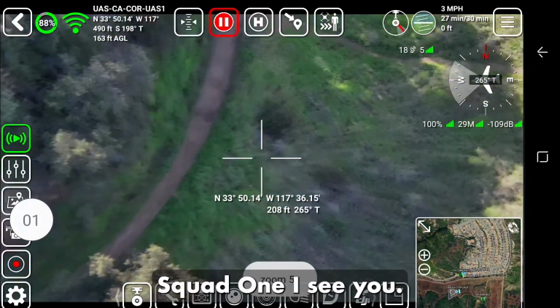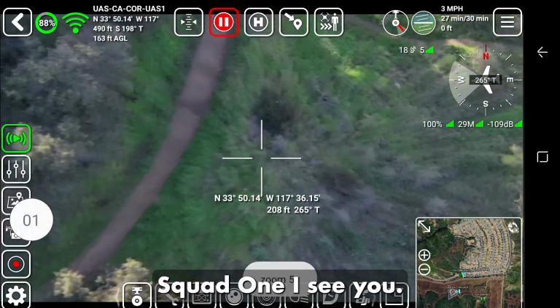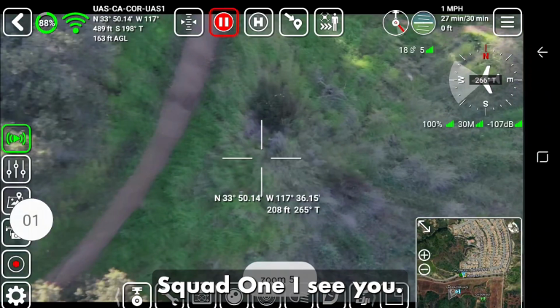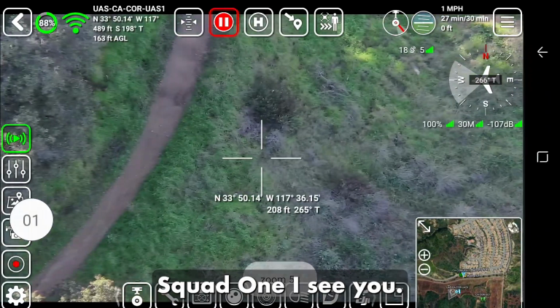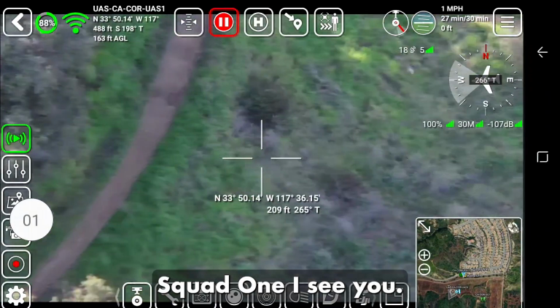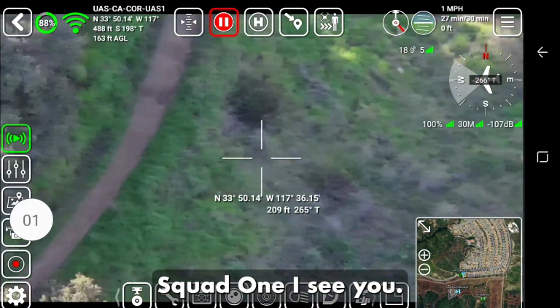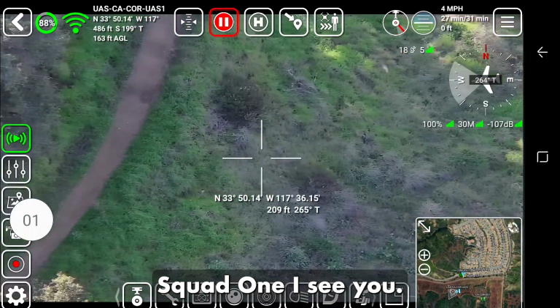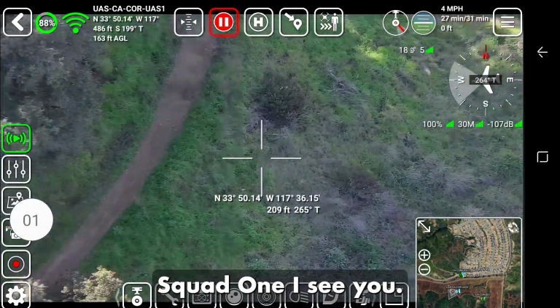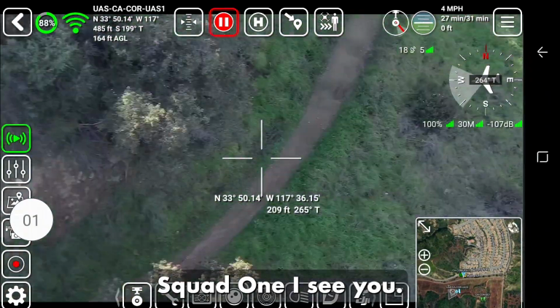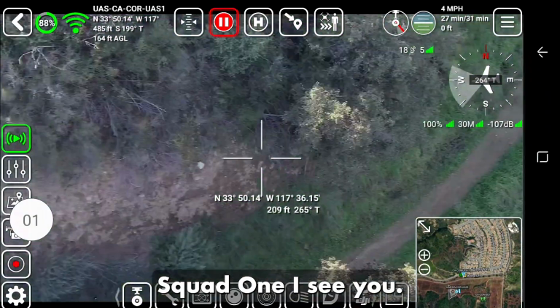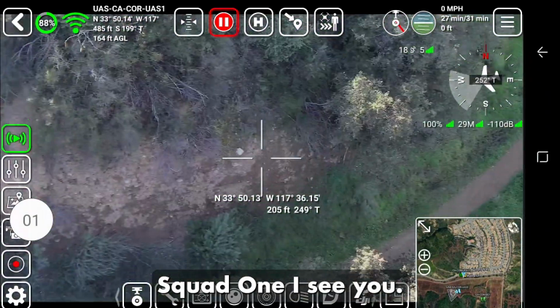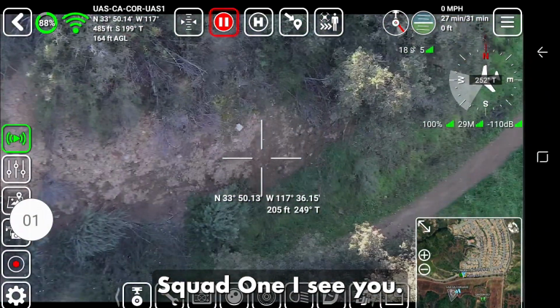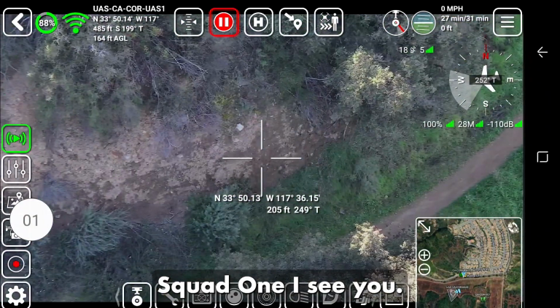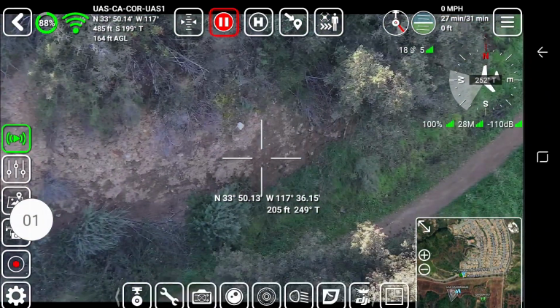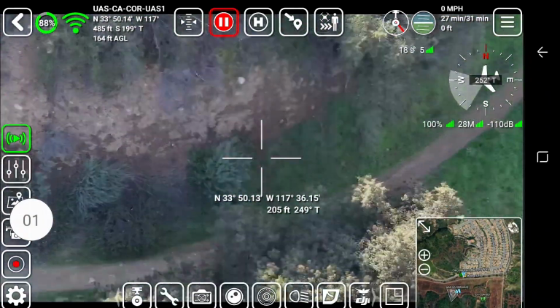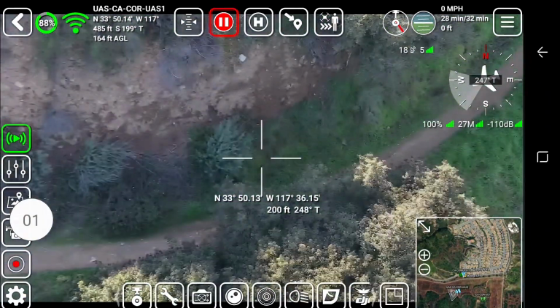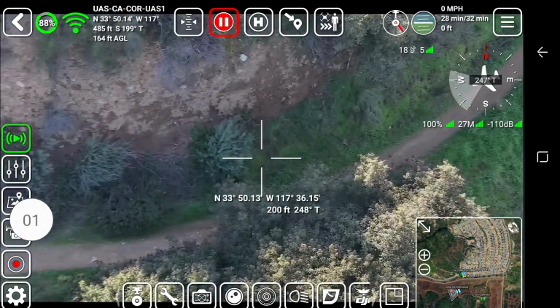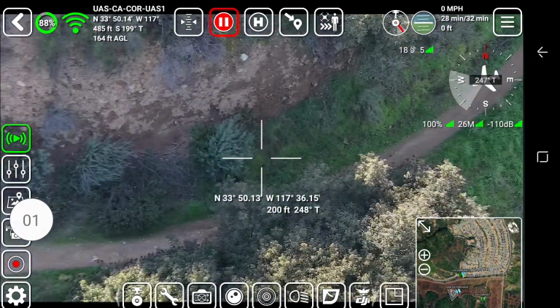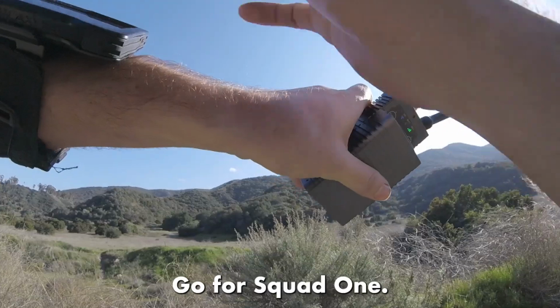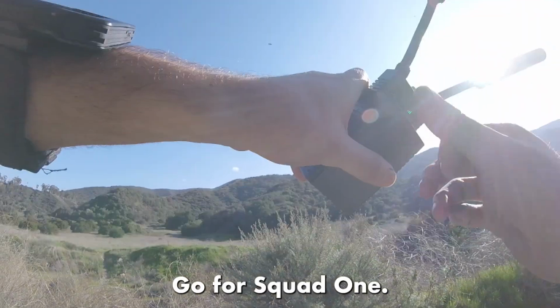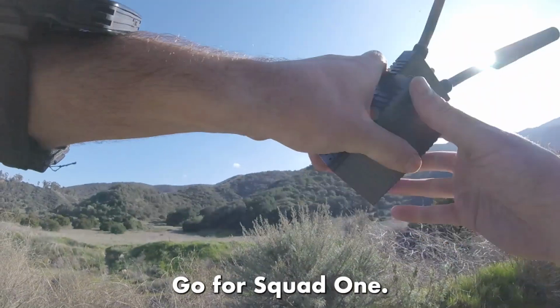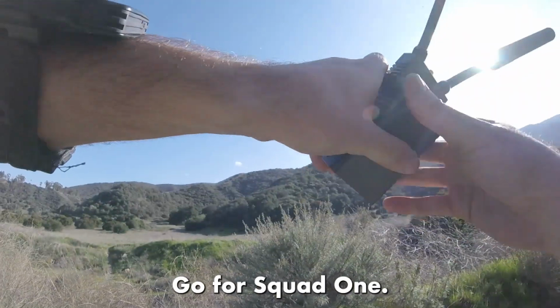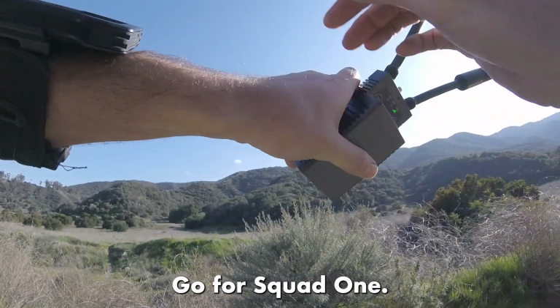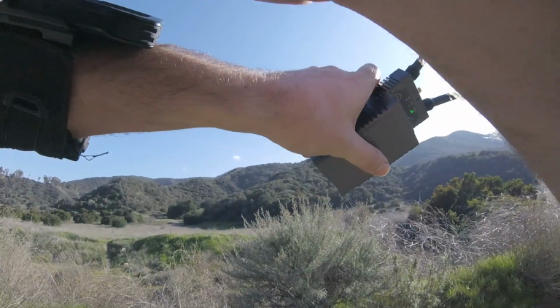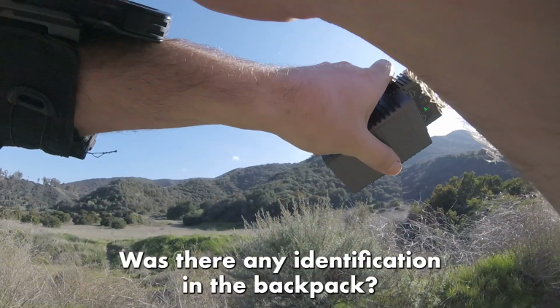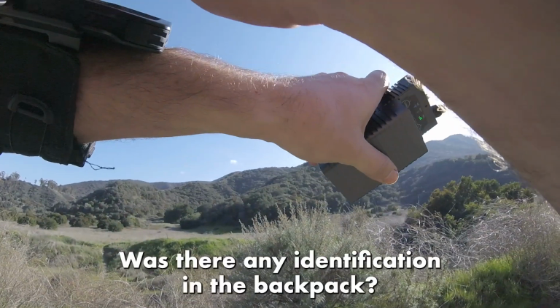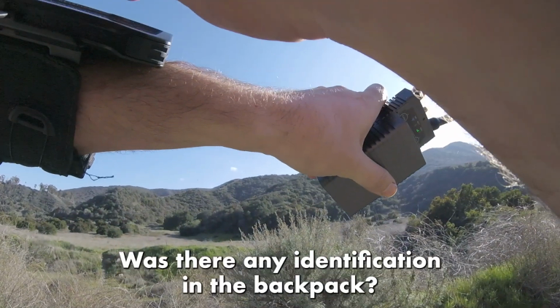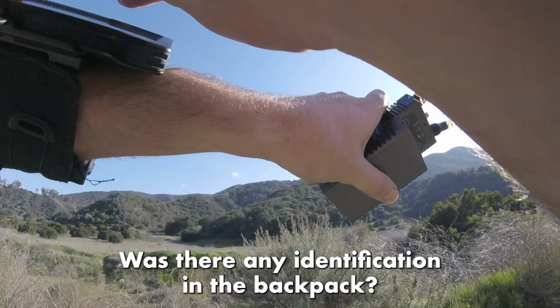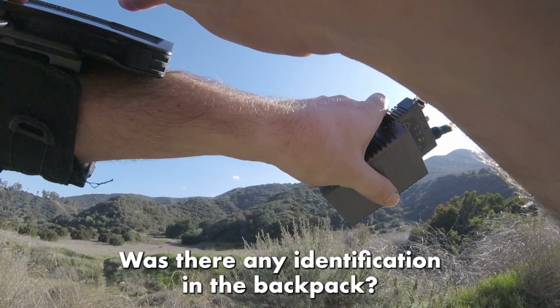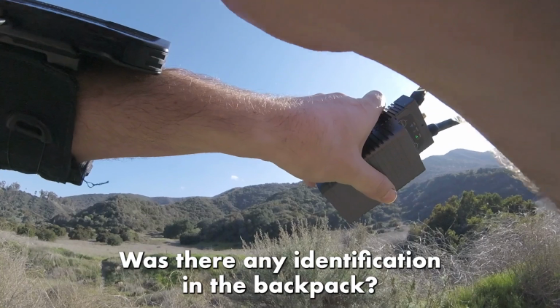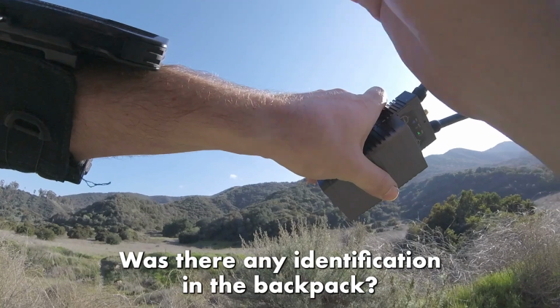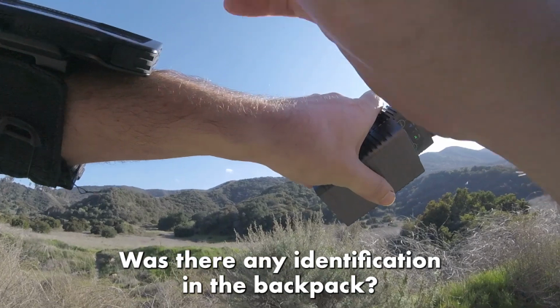Ontario Skyline IC: UAS is airborne. IC copies — just continue your search of the area and let me know if you have any updates. Squad 1 silent IC.